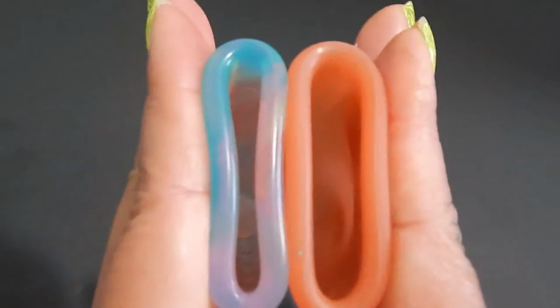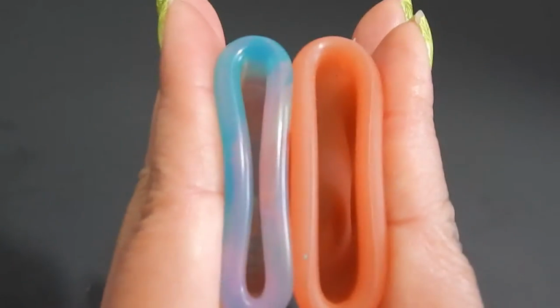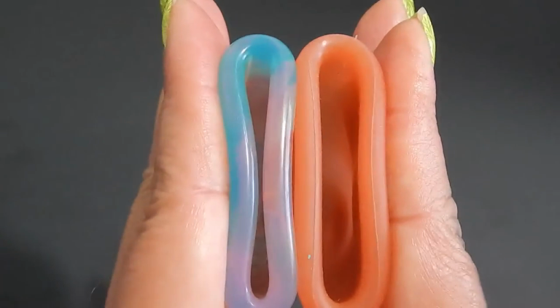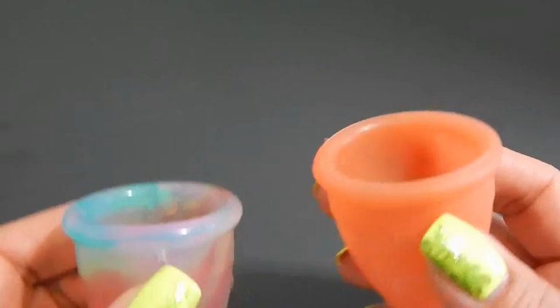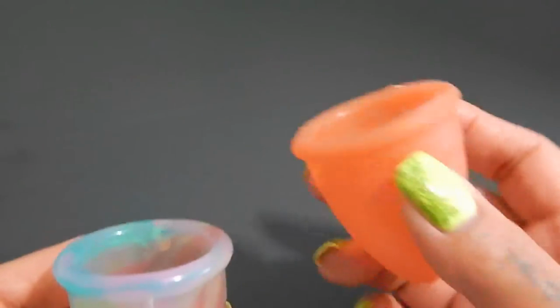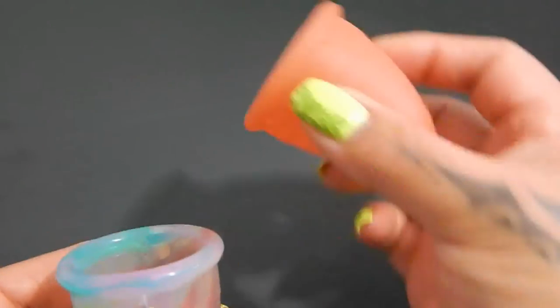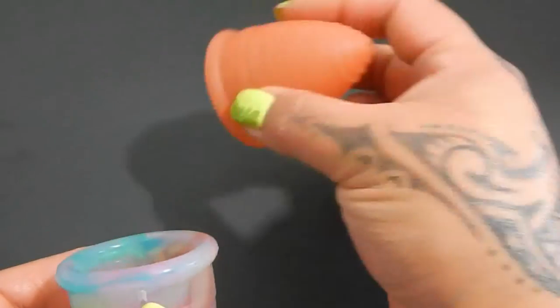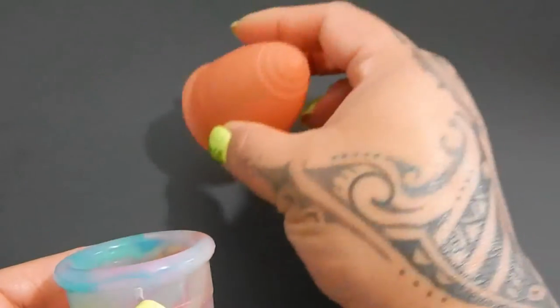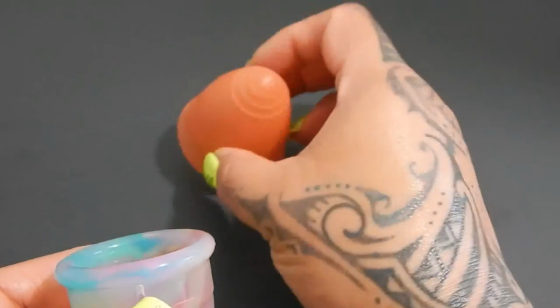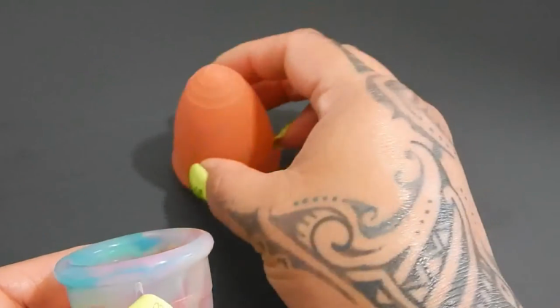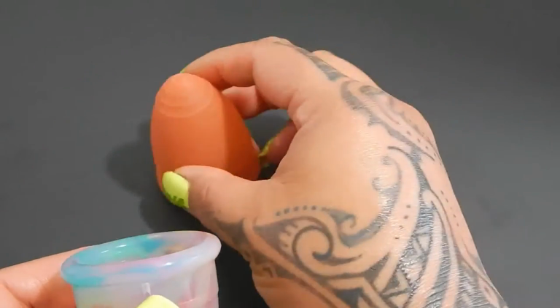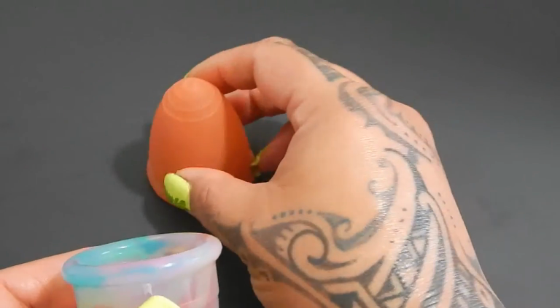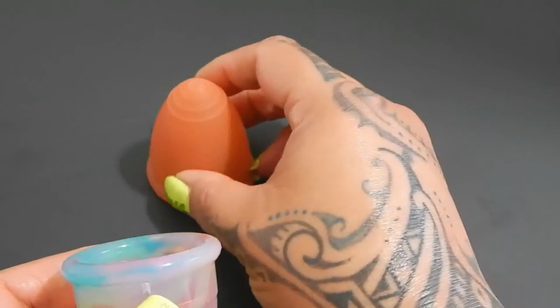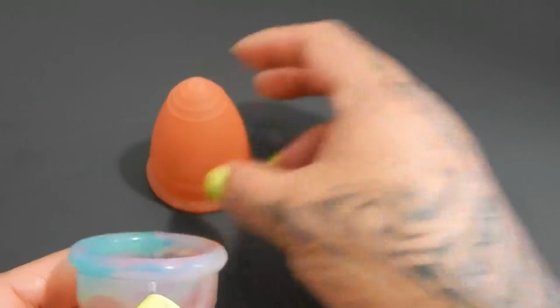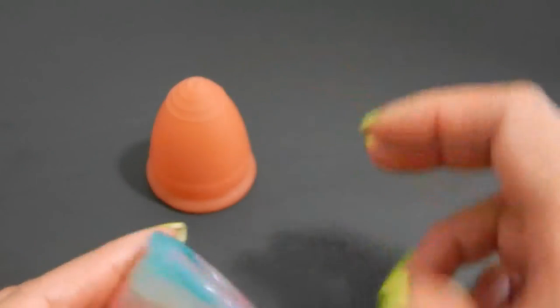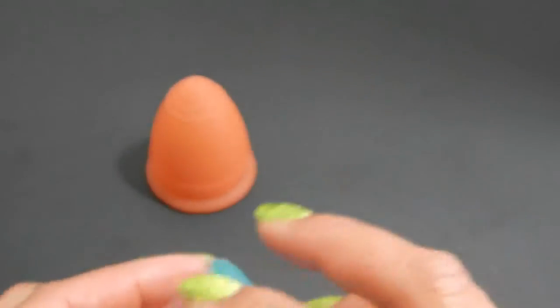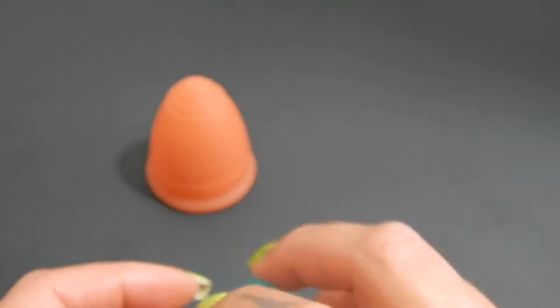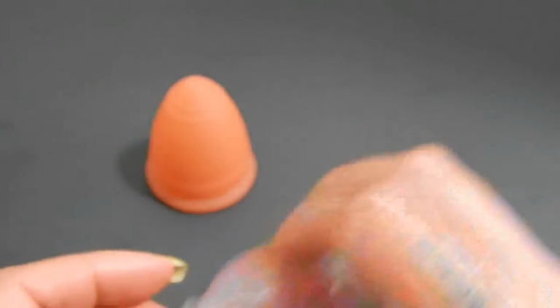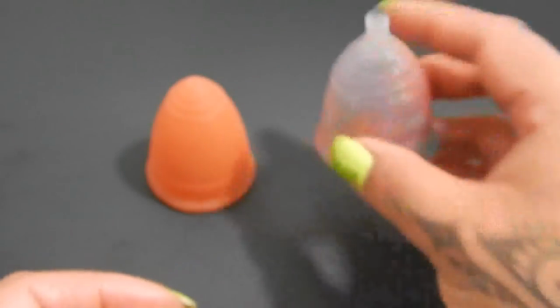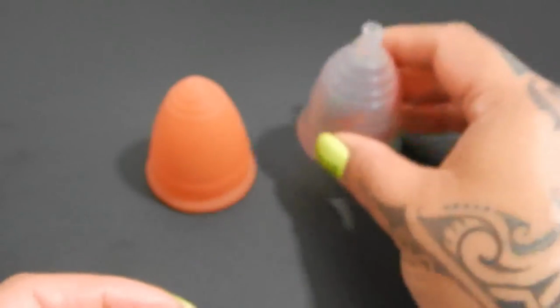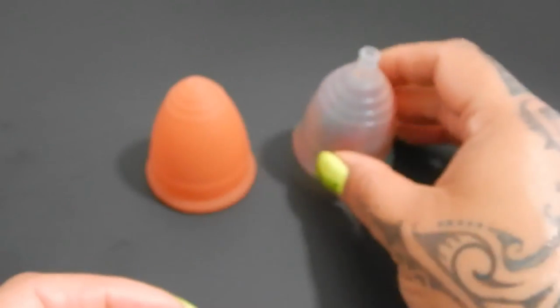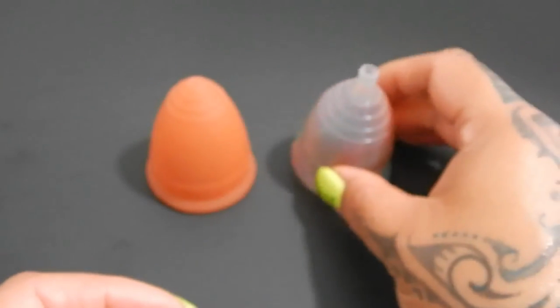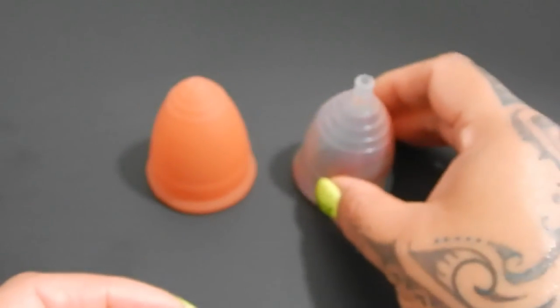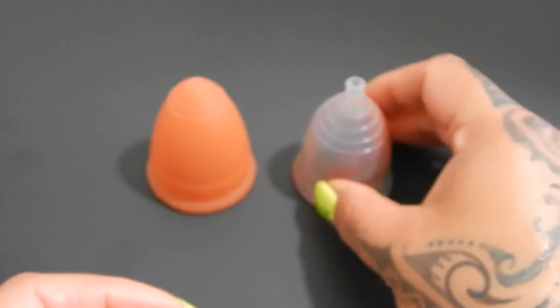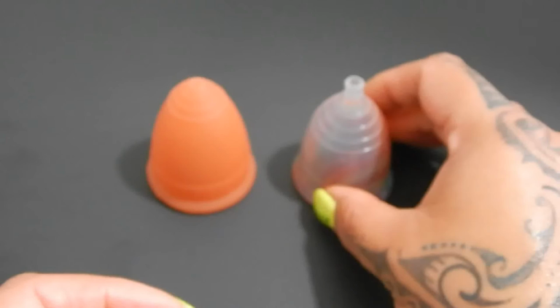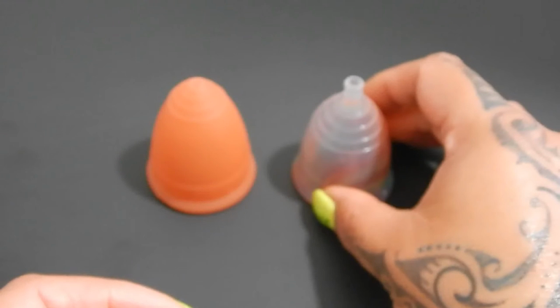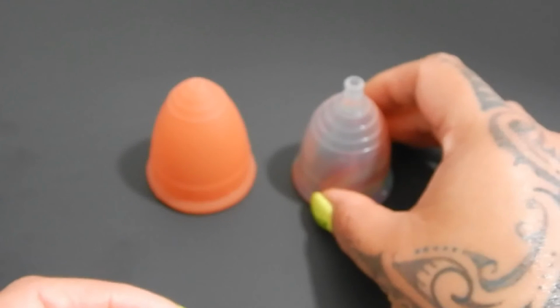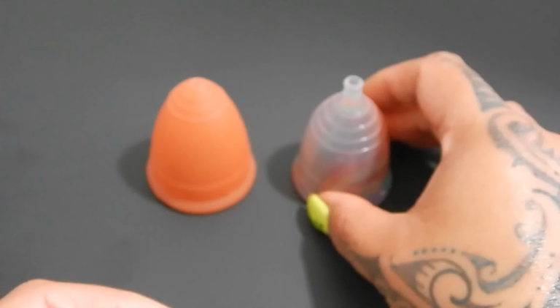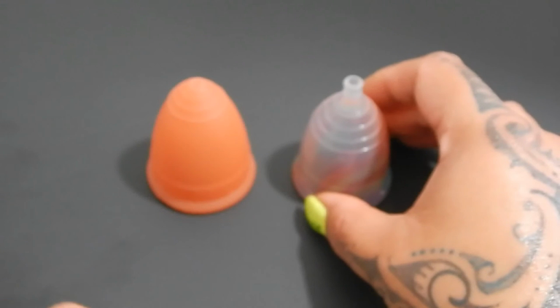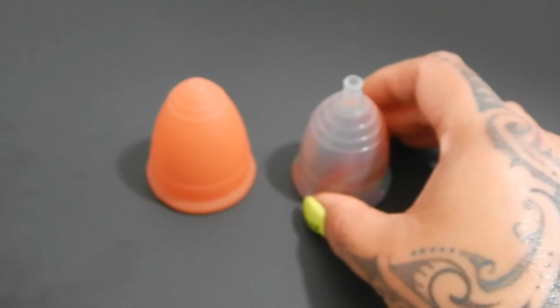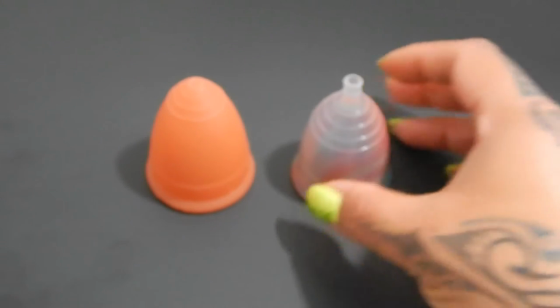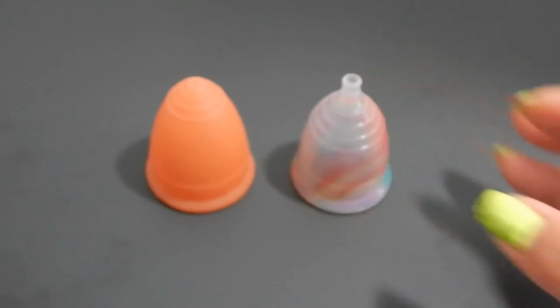And that was the large Lunette and the small Yuyuki Rainbow.